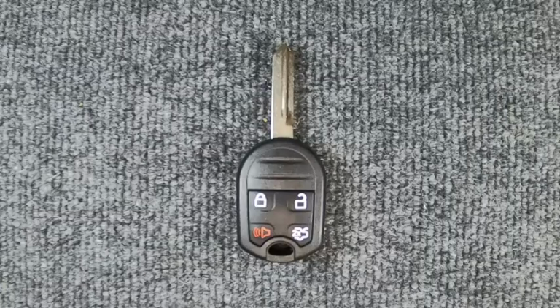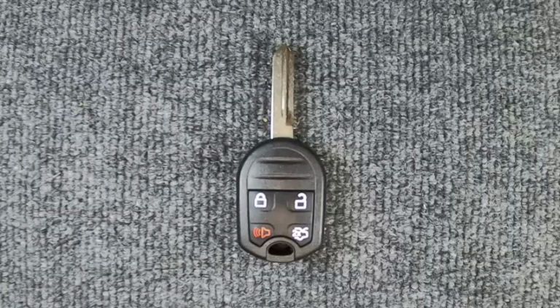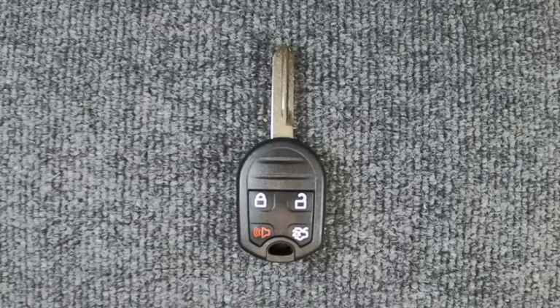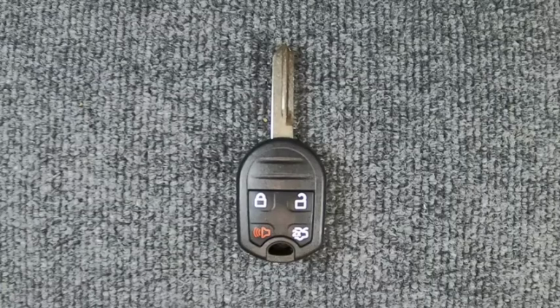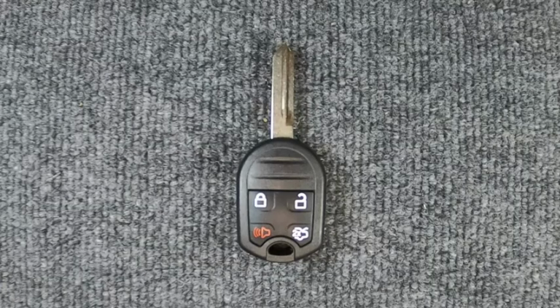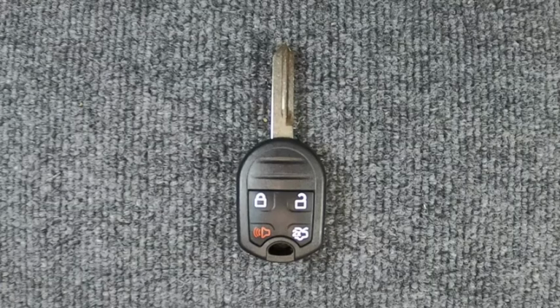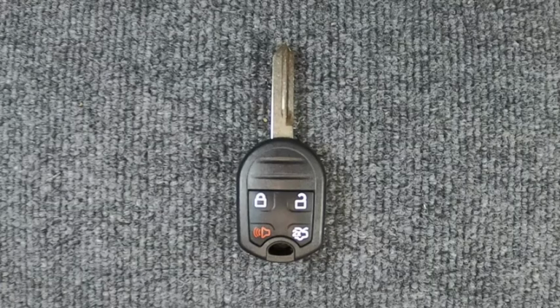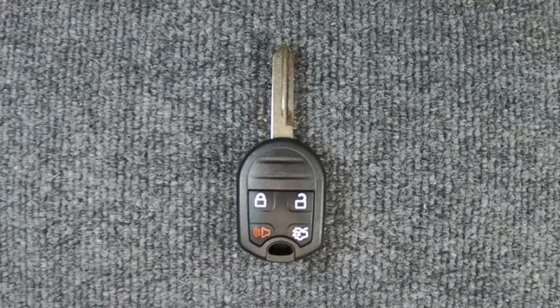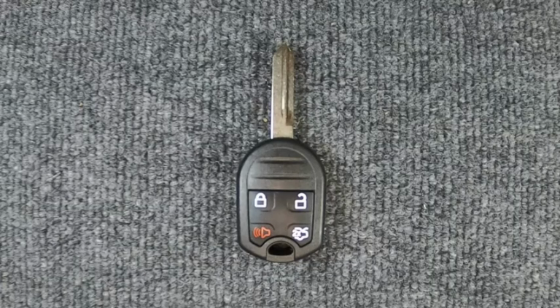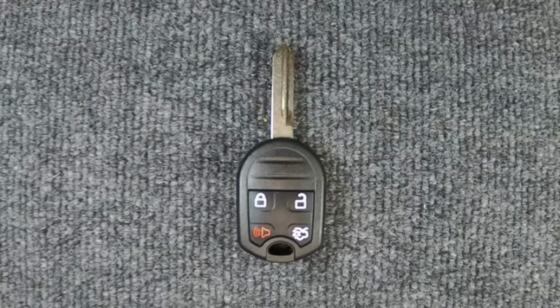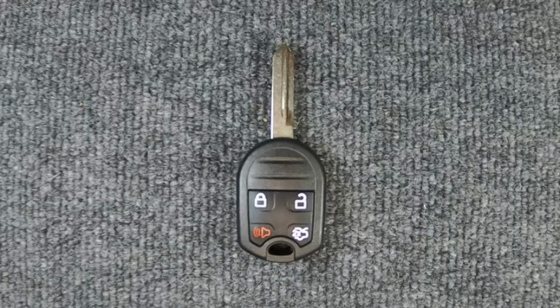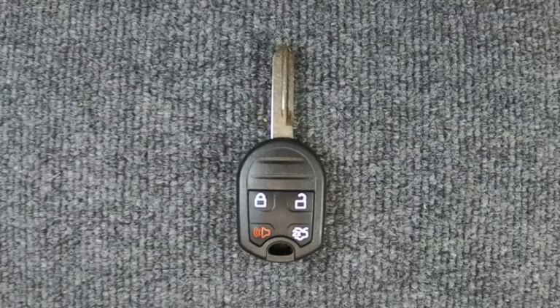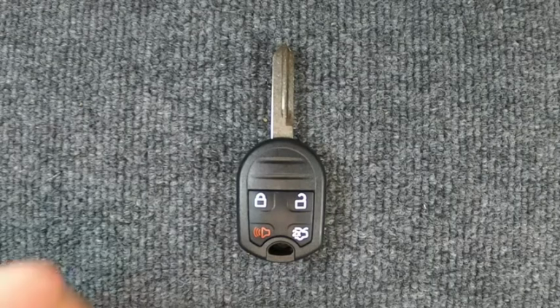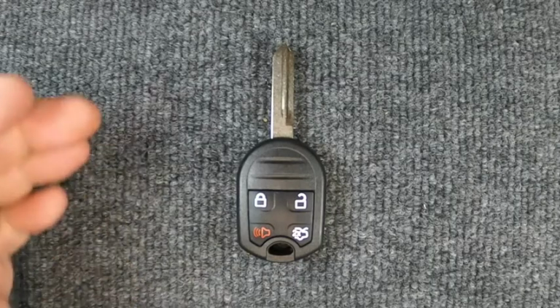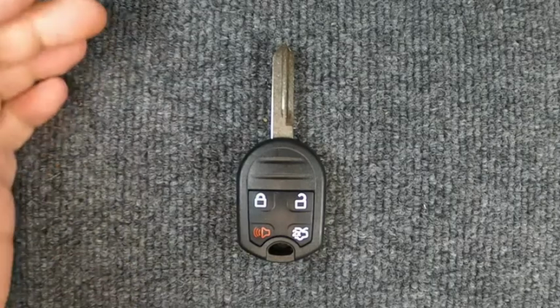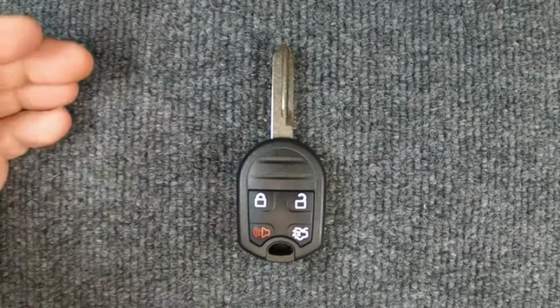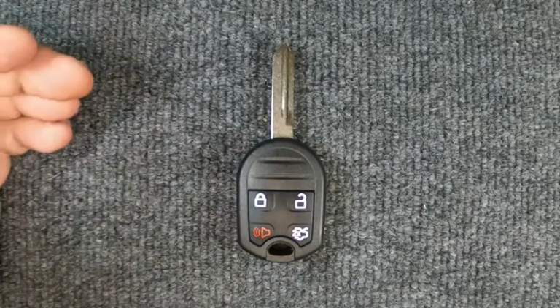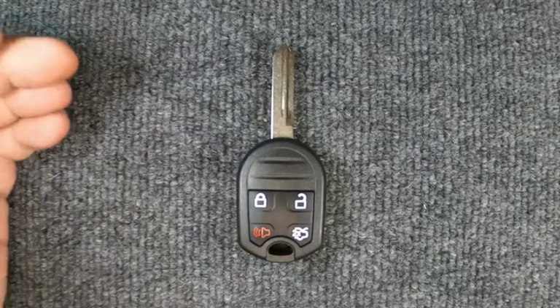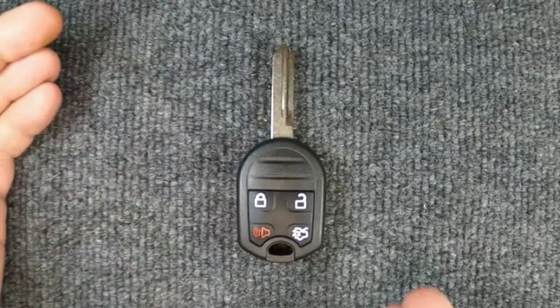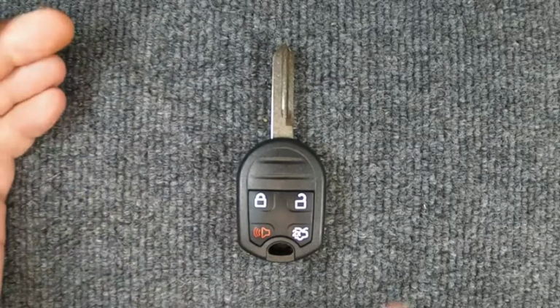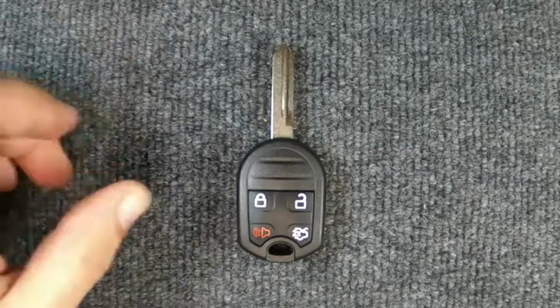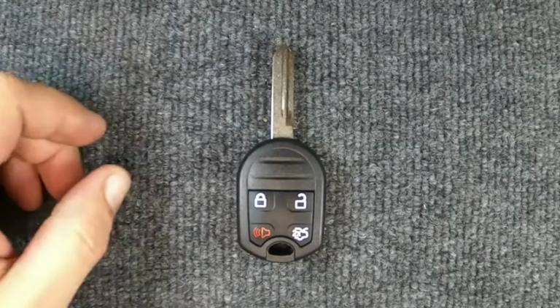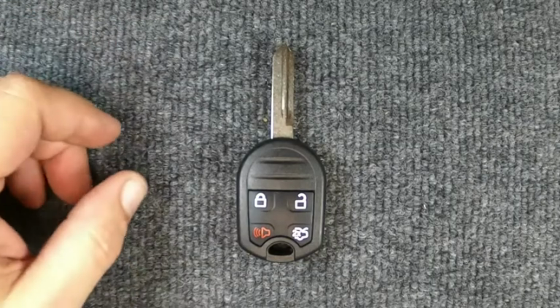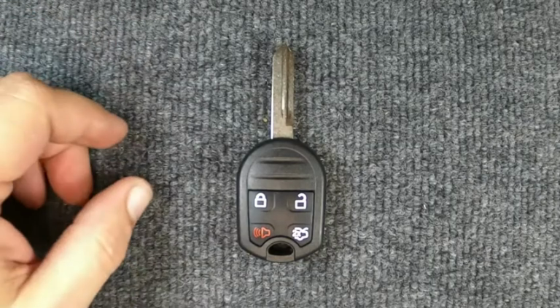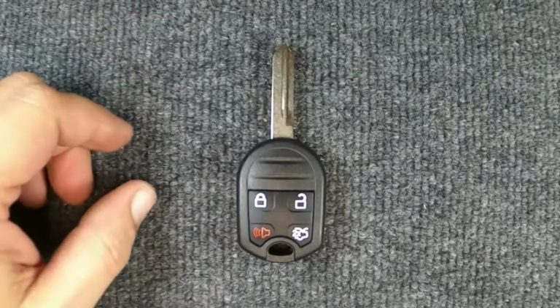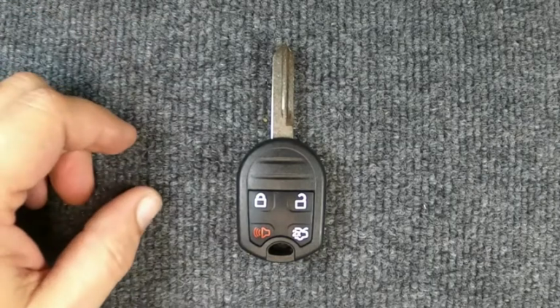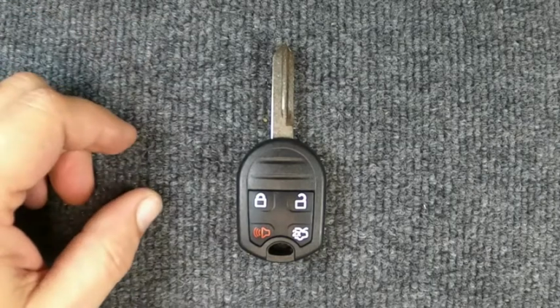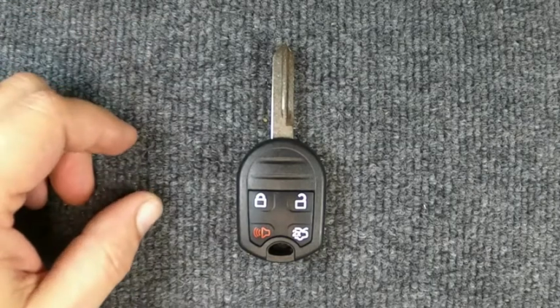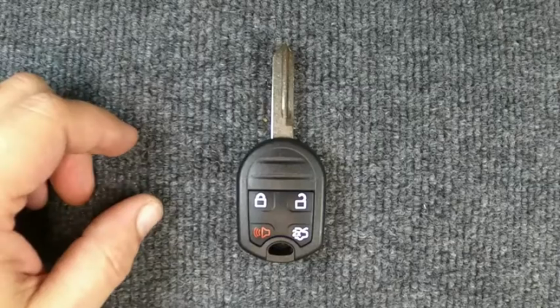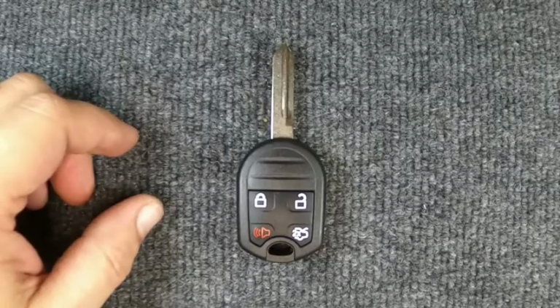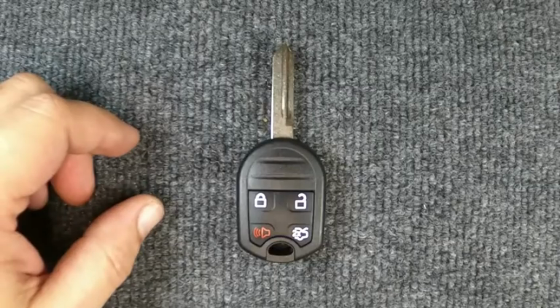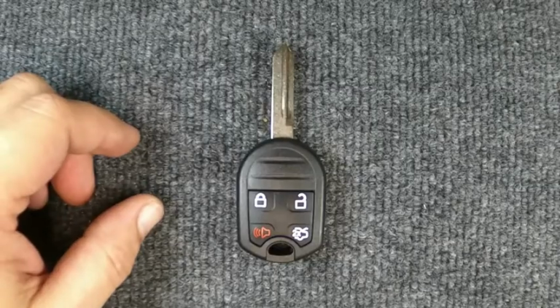Hey, it's our Locksmith here. We're going to actually change the button on our four-button remote here.